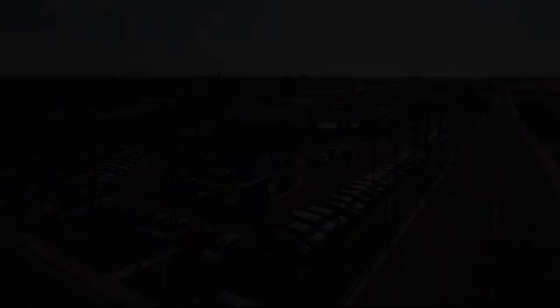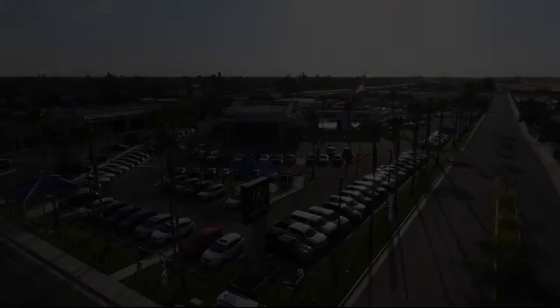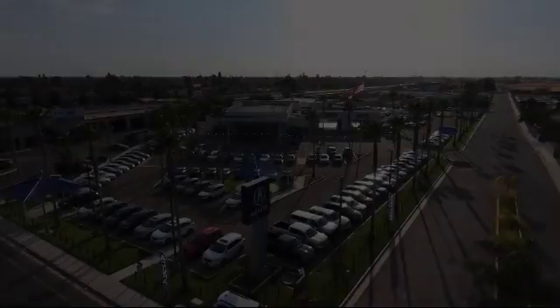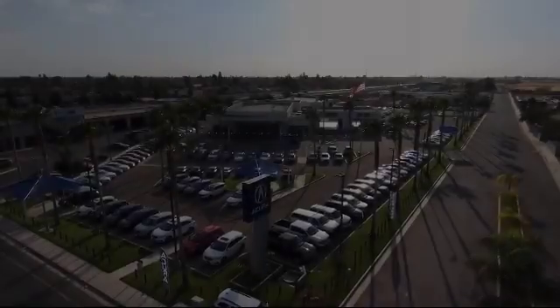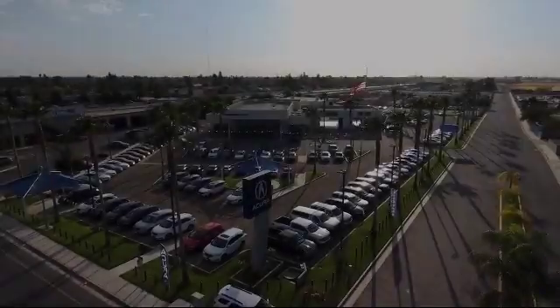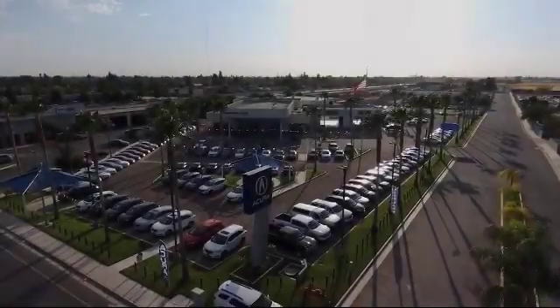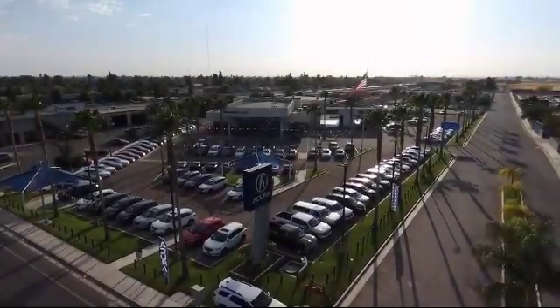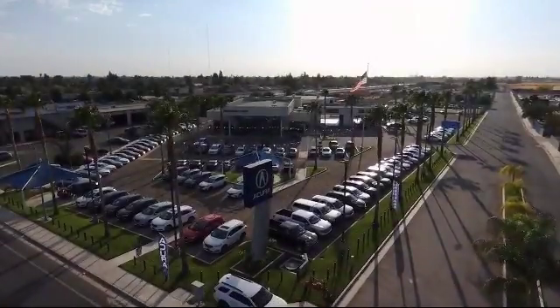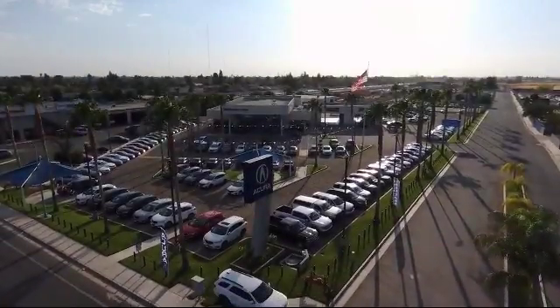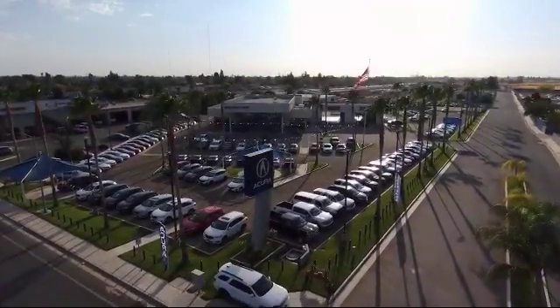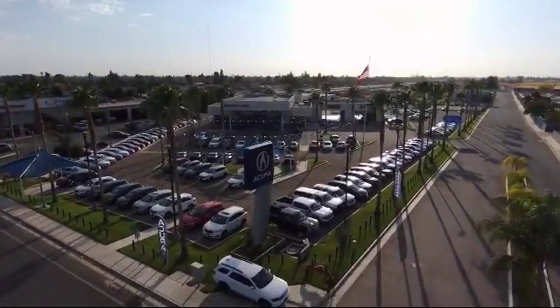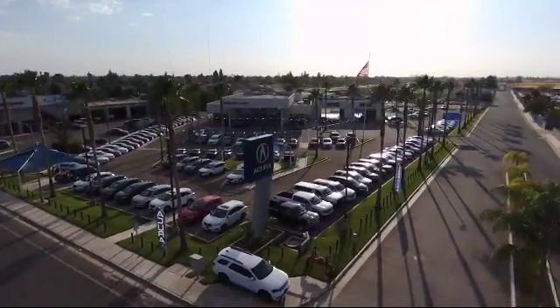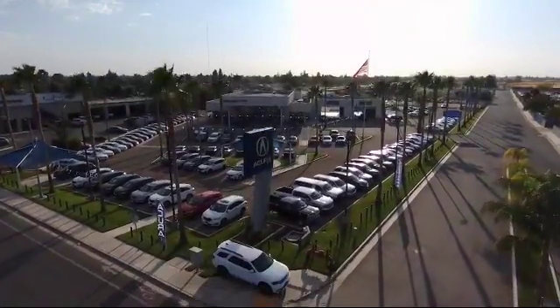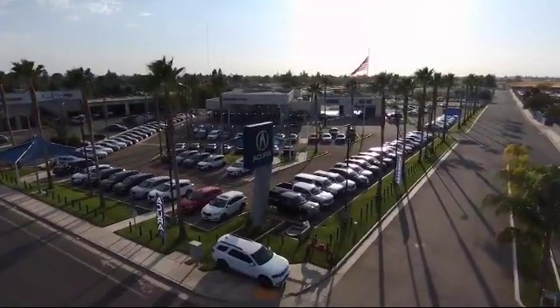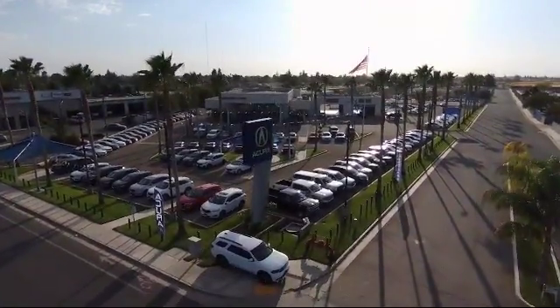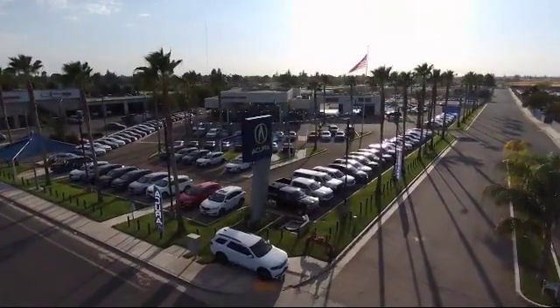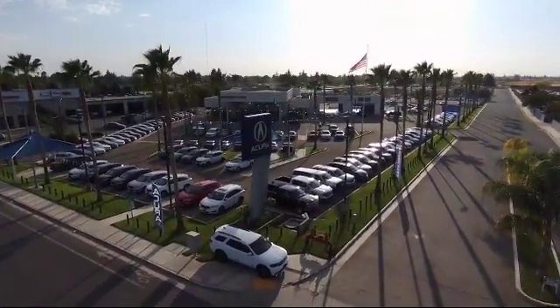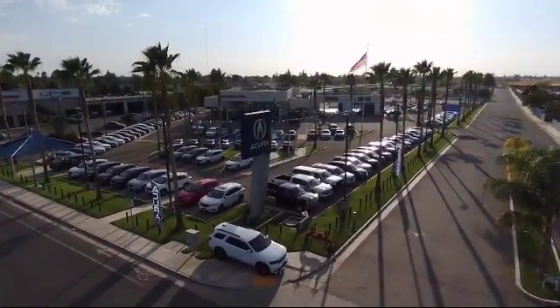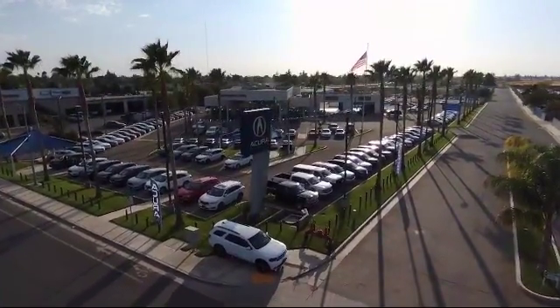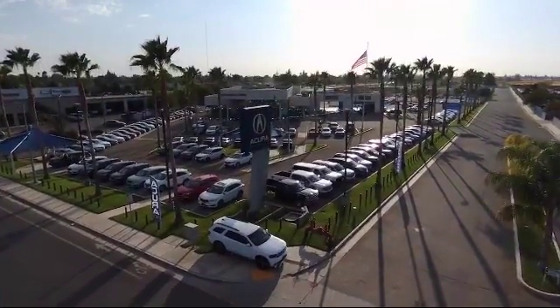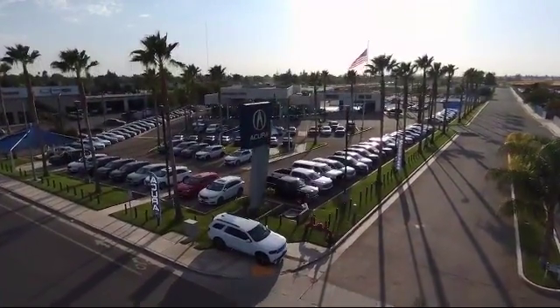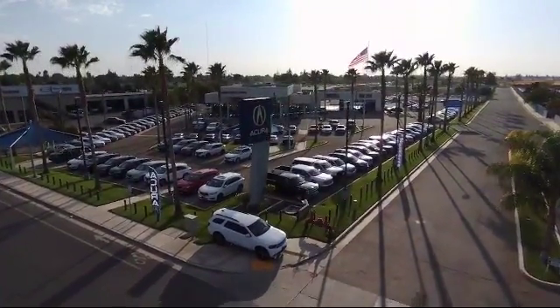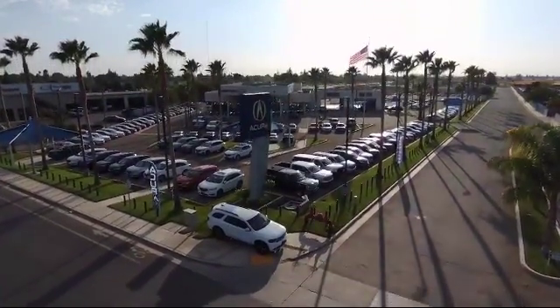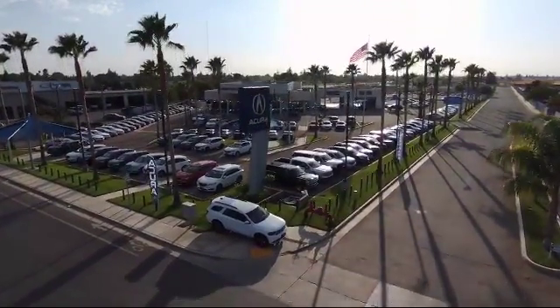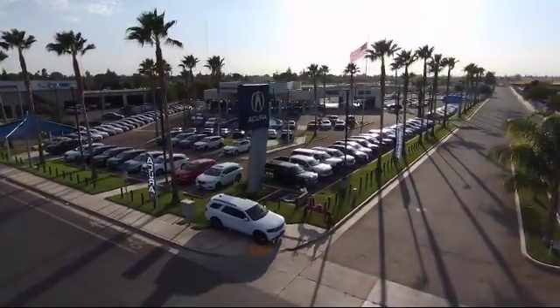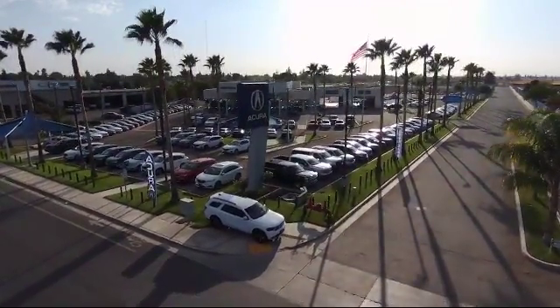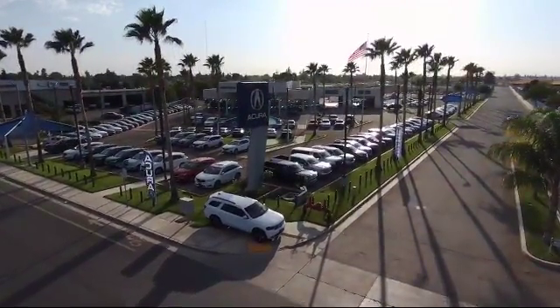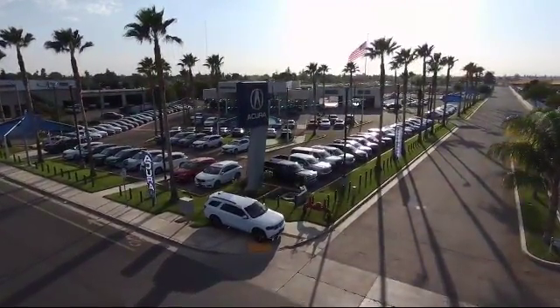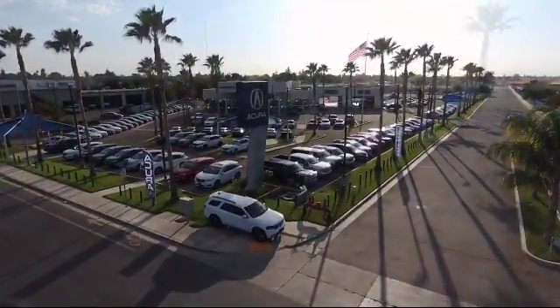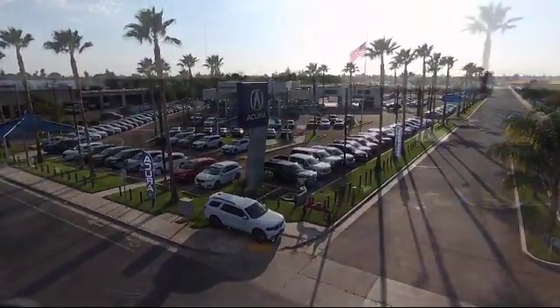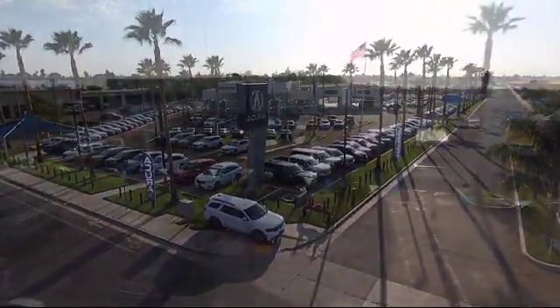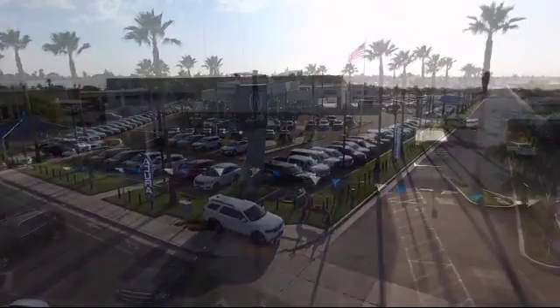Welcome to Bakersfield Acura, and here's a look at another one of our great vehicles from our inventory.